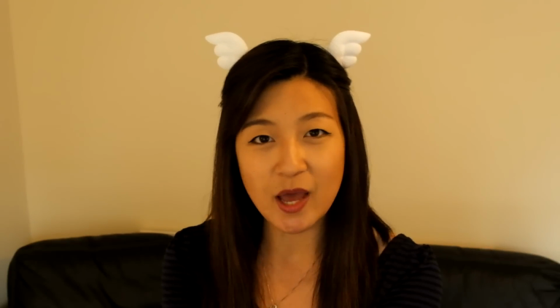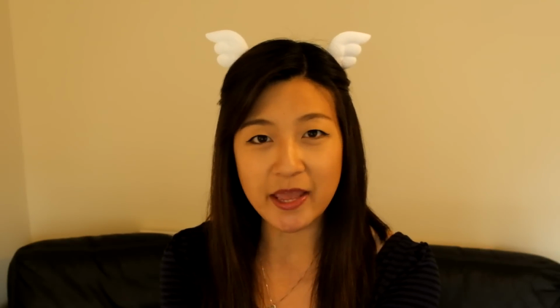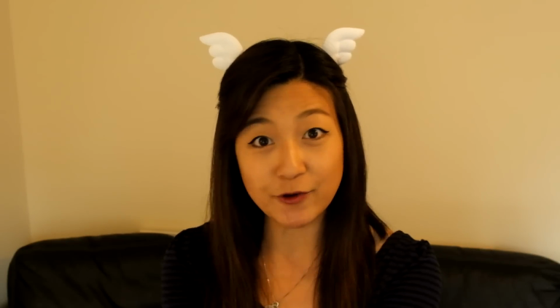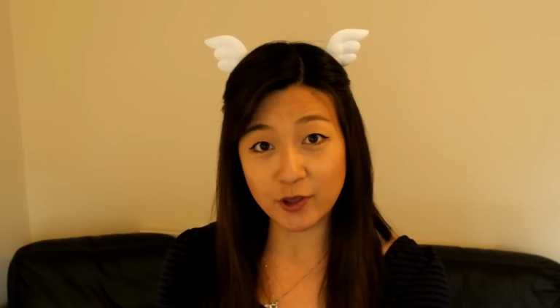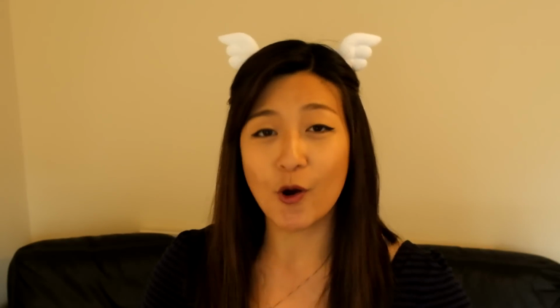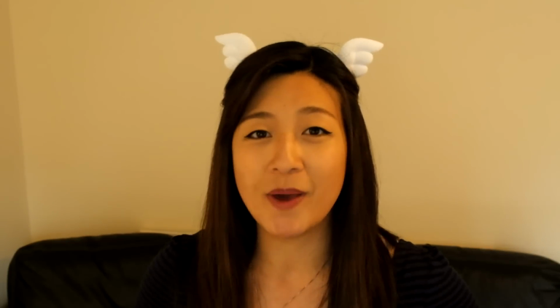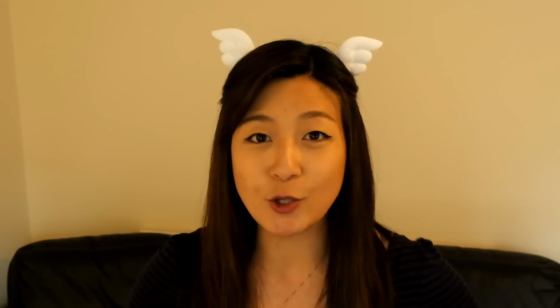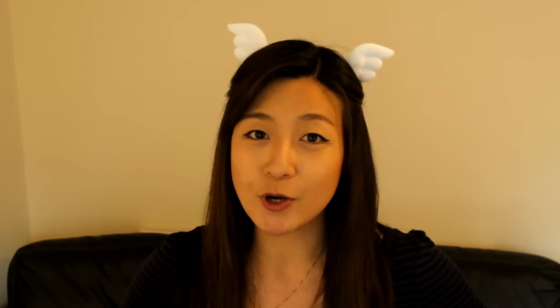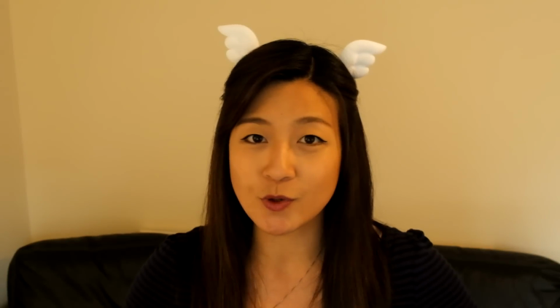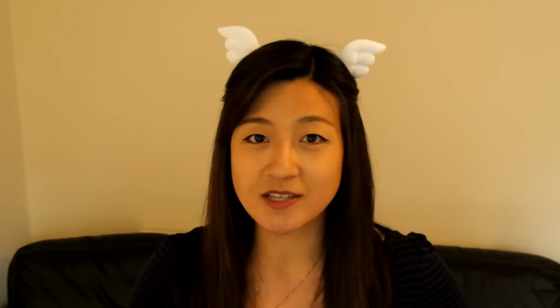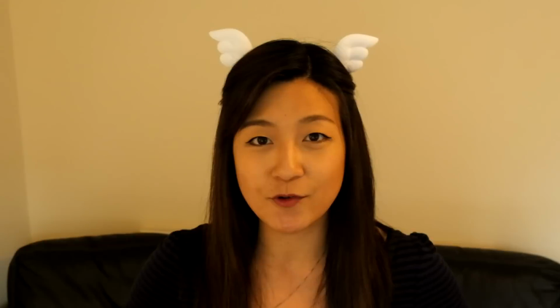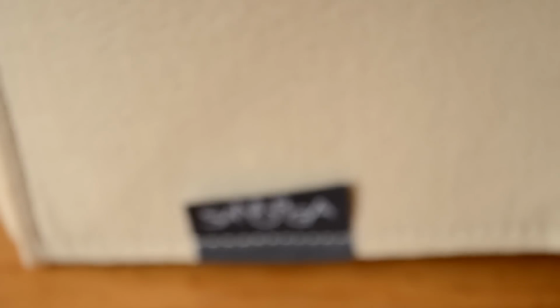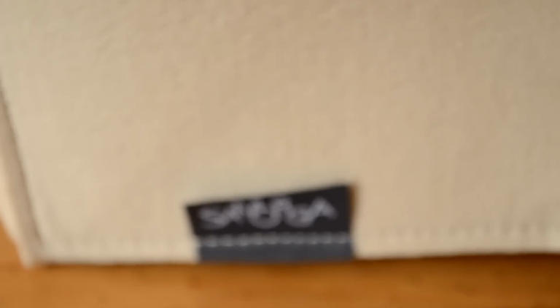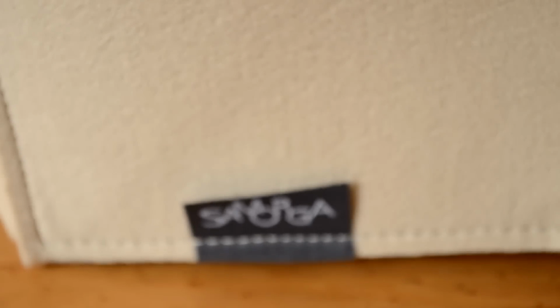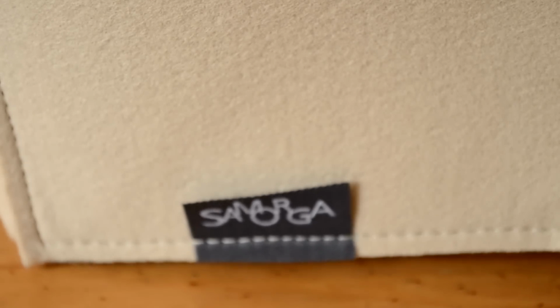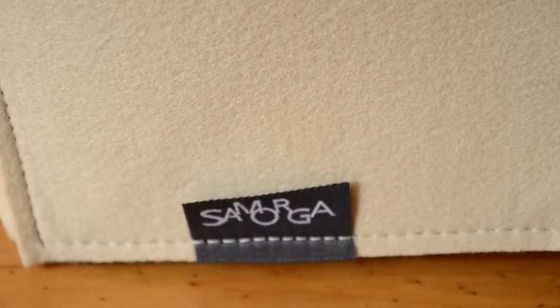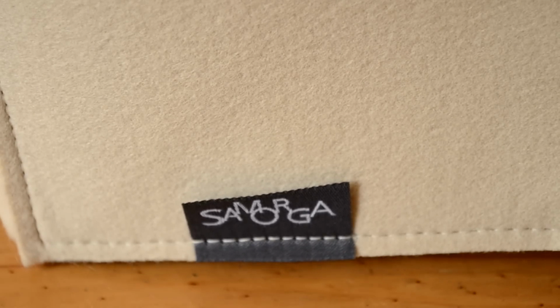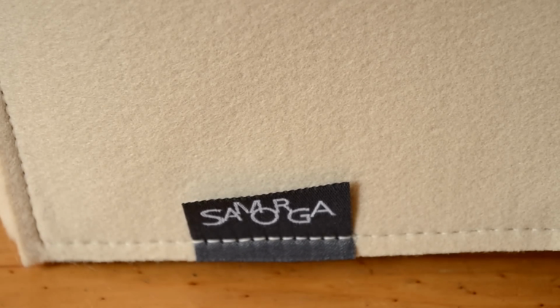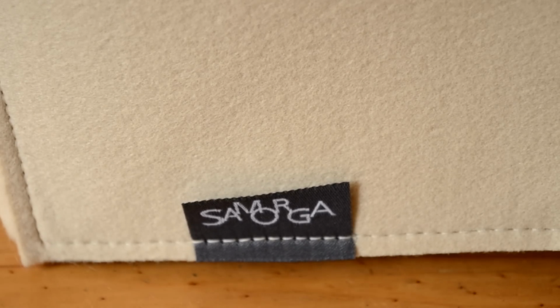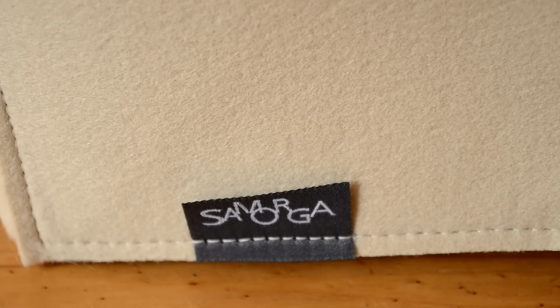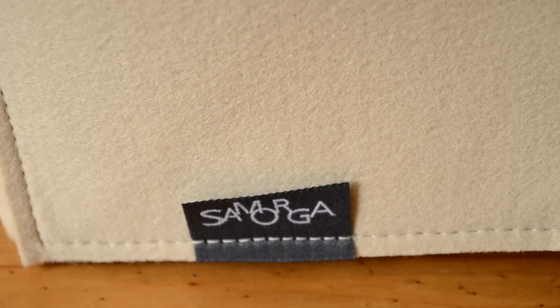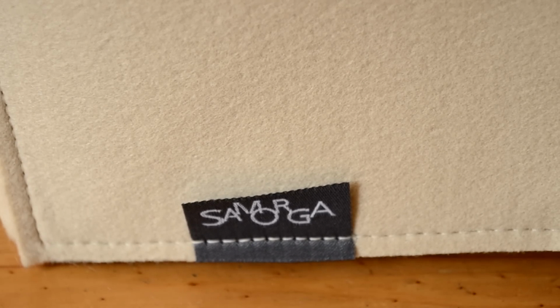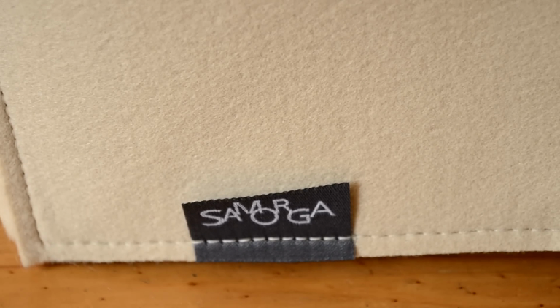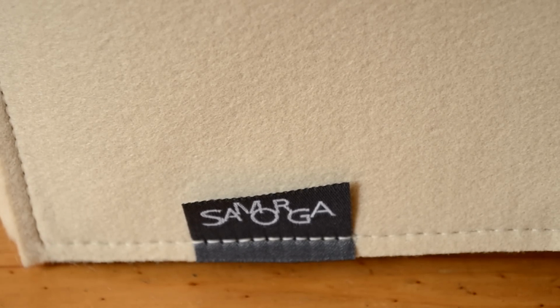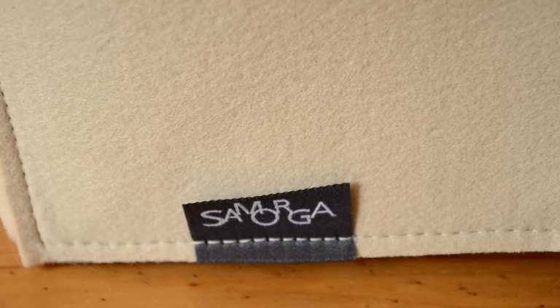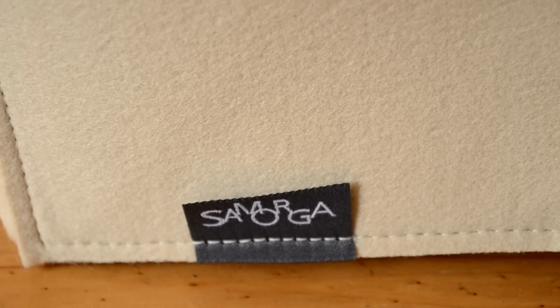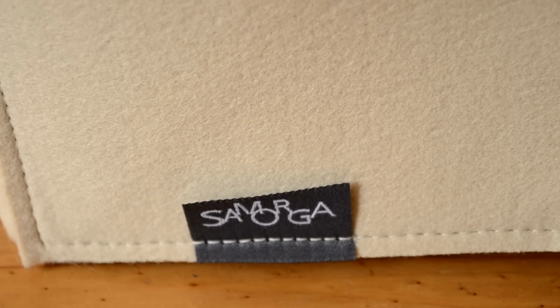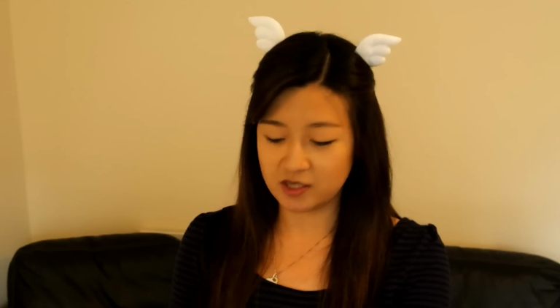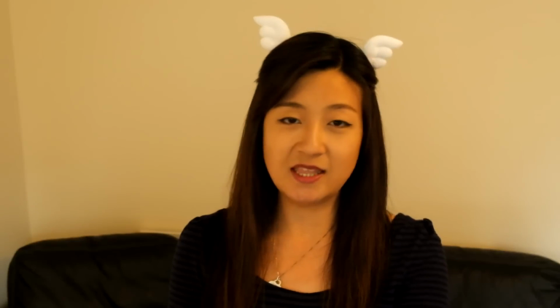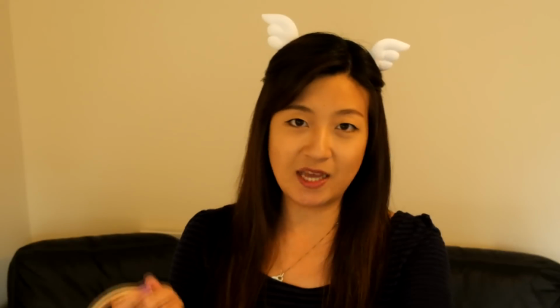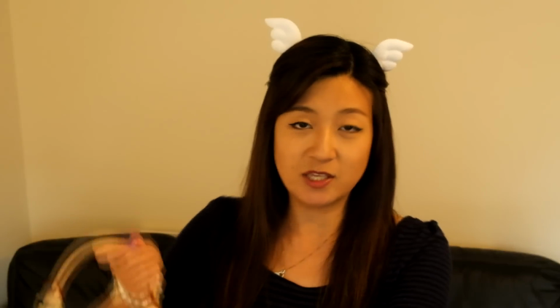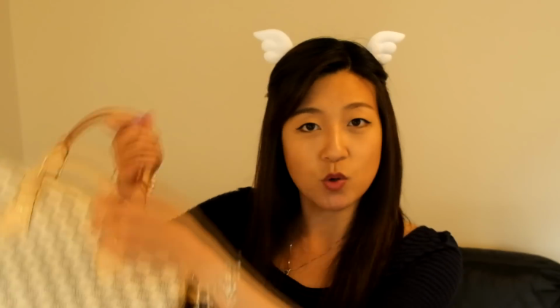Today's video is going to be a review on my new purse organiser from Samorga. I purchased it for my Louis Vuitton Speedy 30 in the Damier Azur.